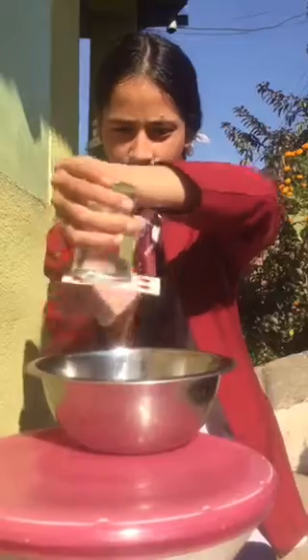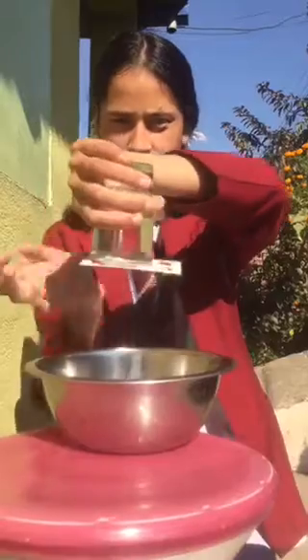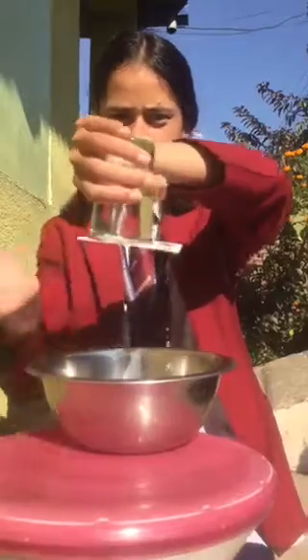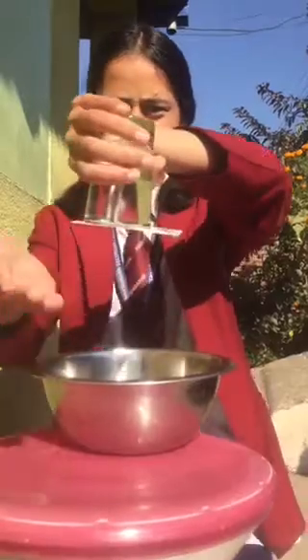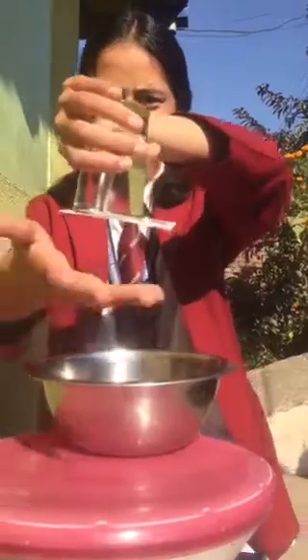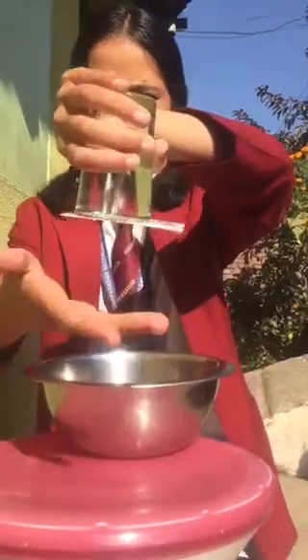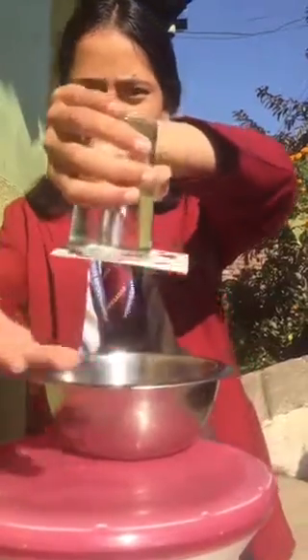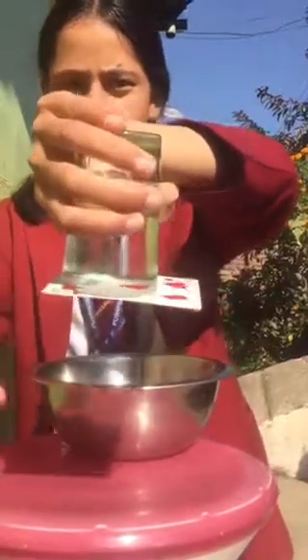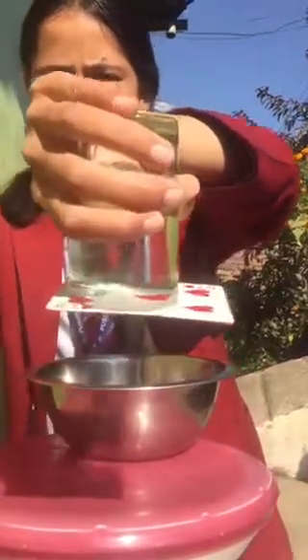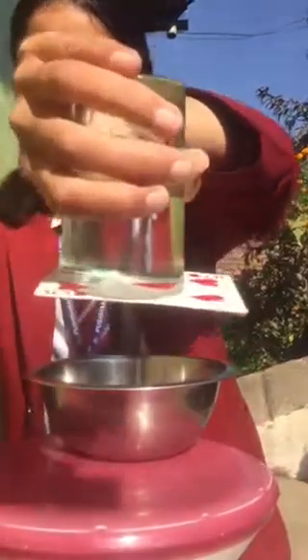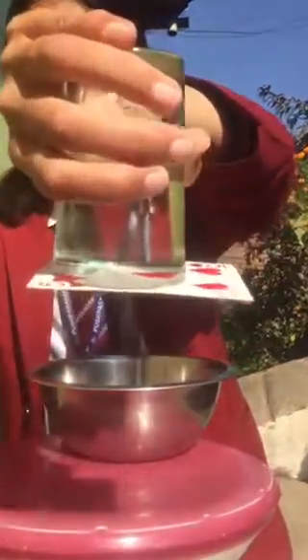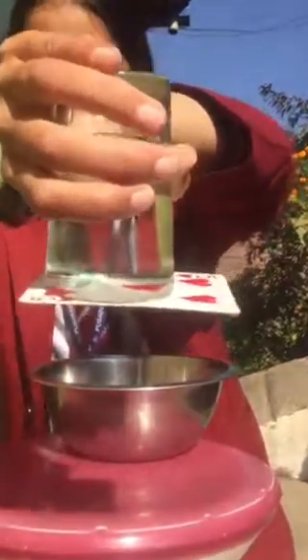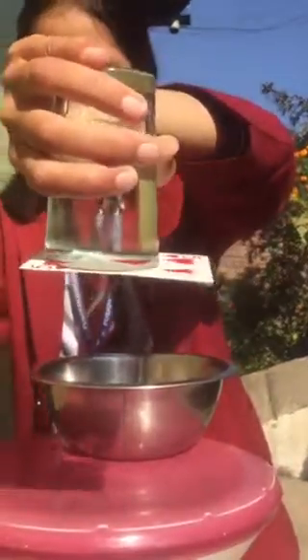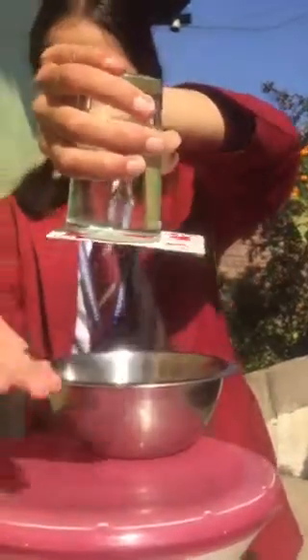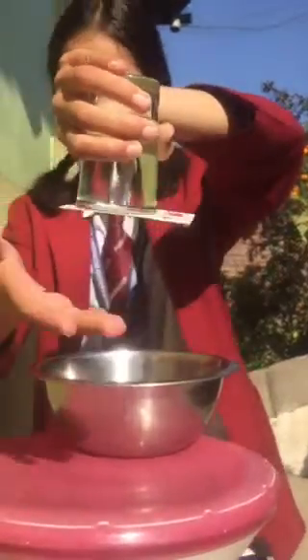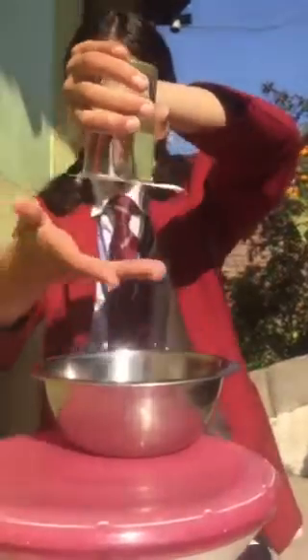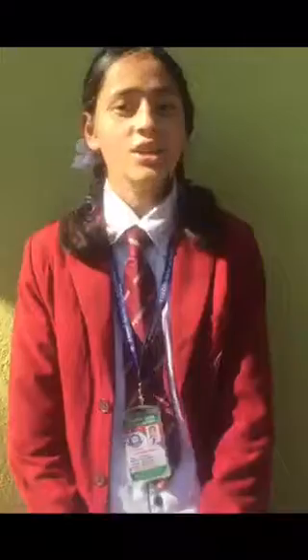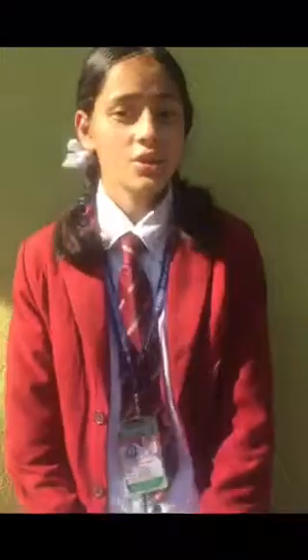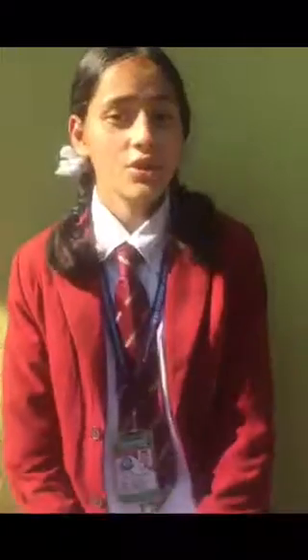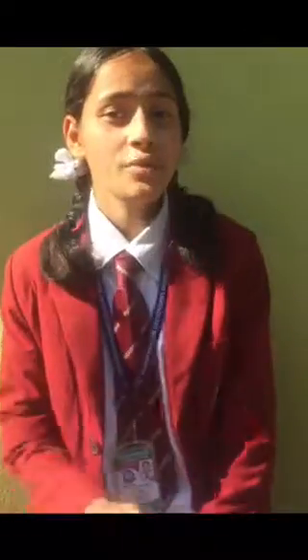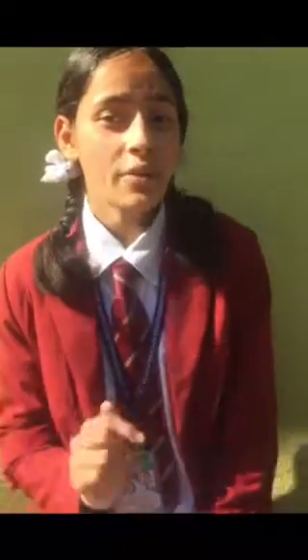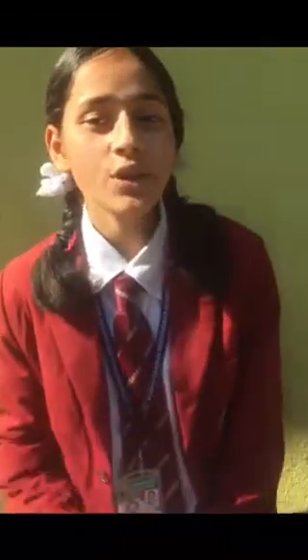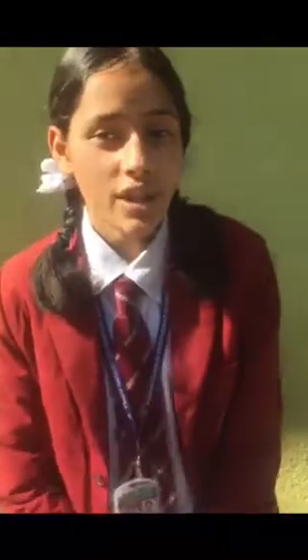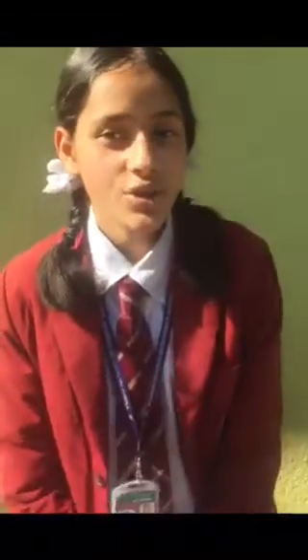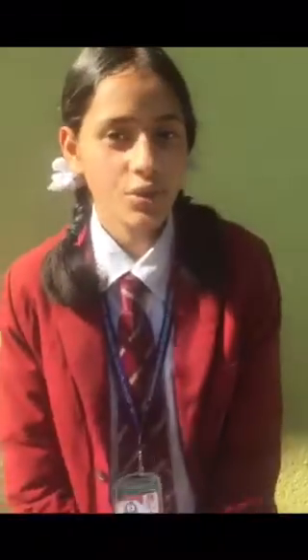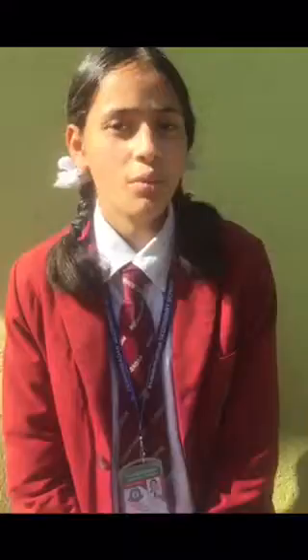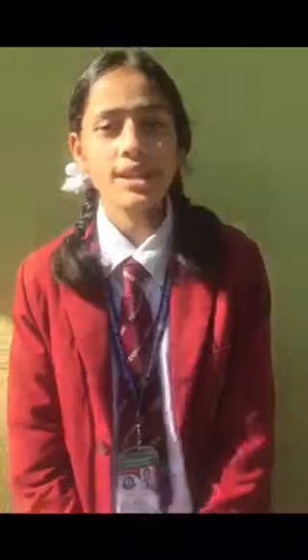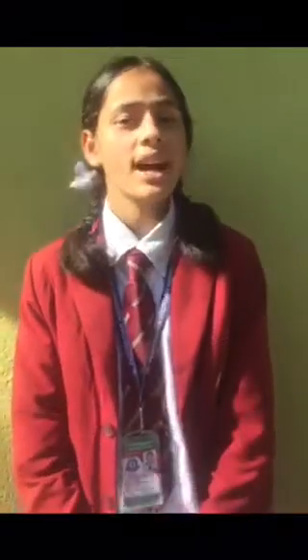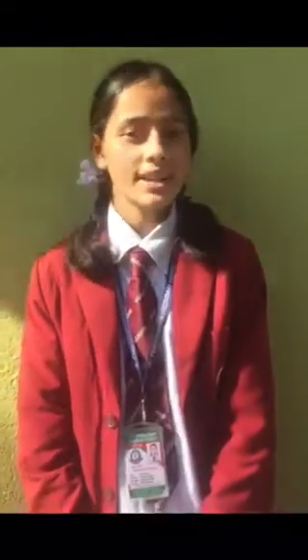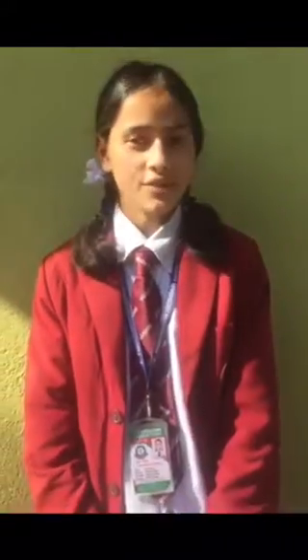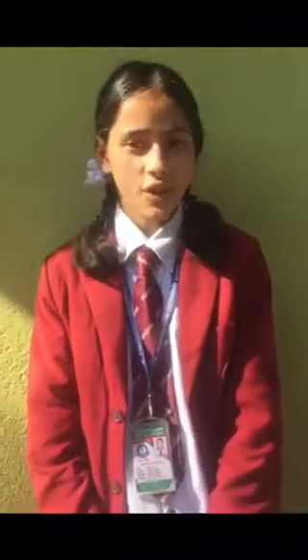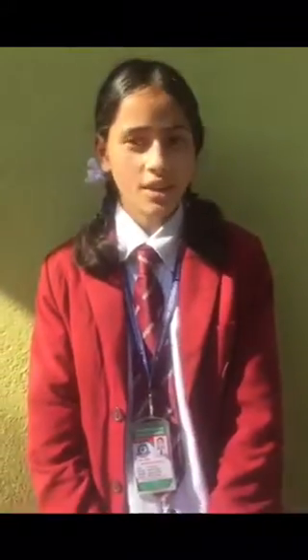Now you can see the result — the water isn't coming out. So you may be curious to know why the card didn't fall?